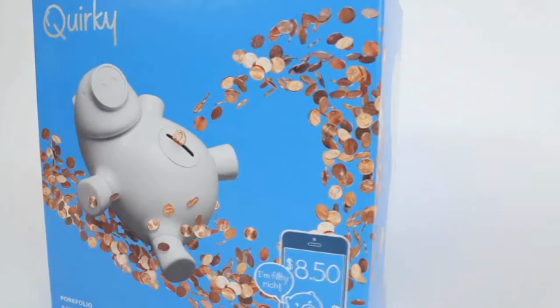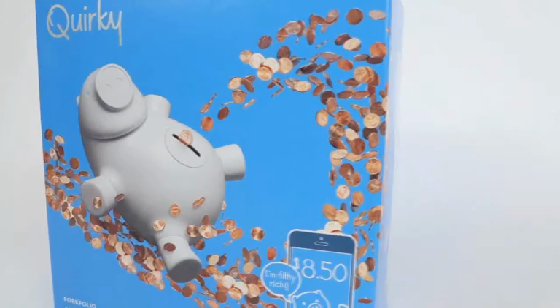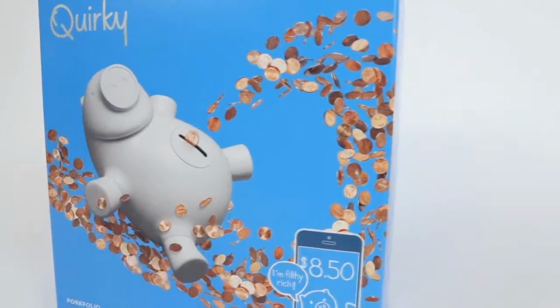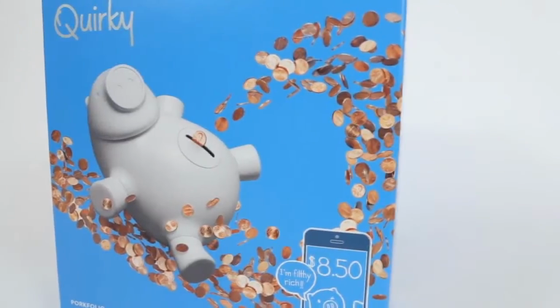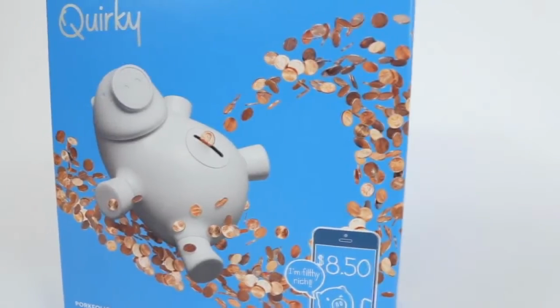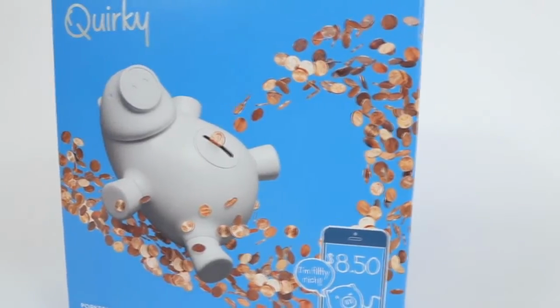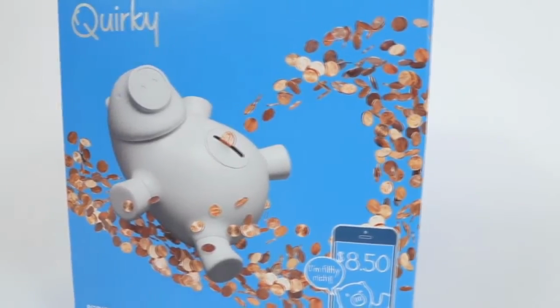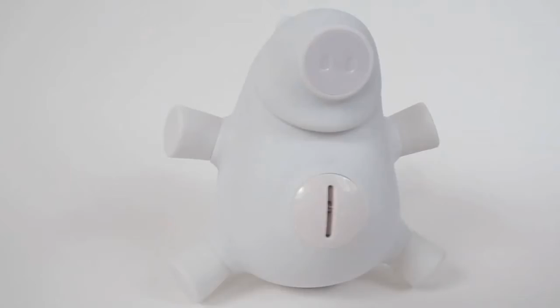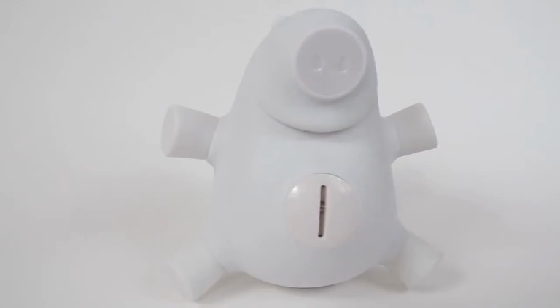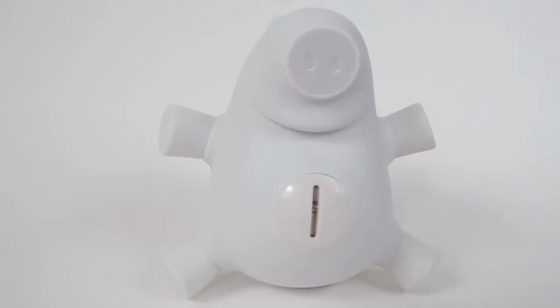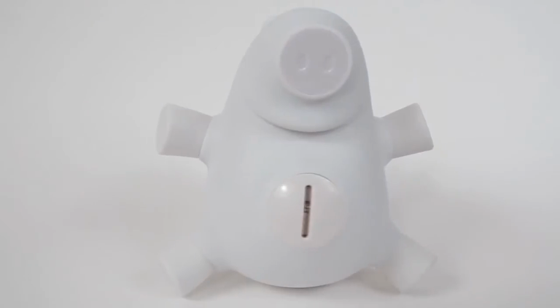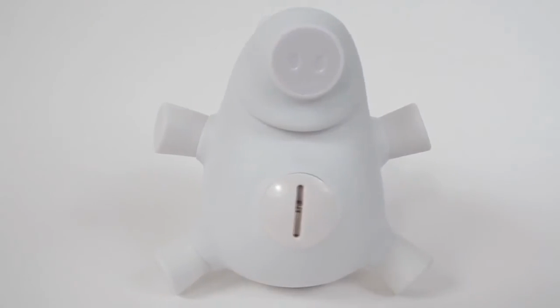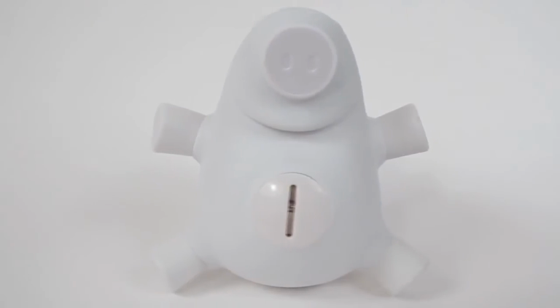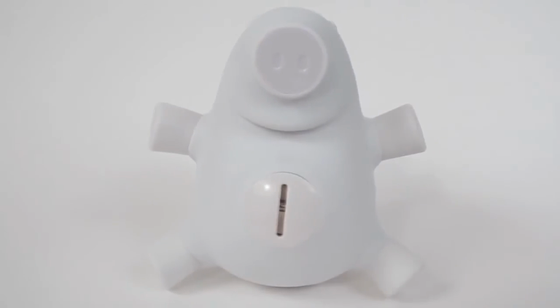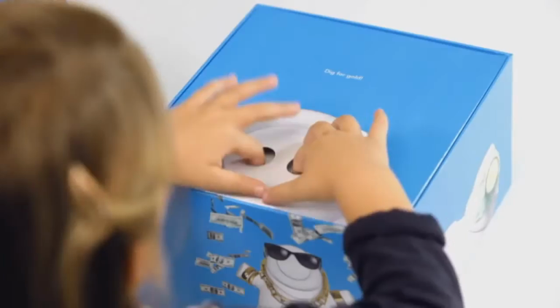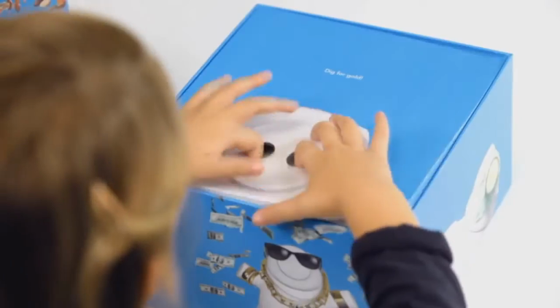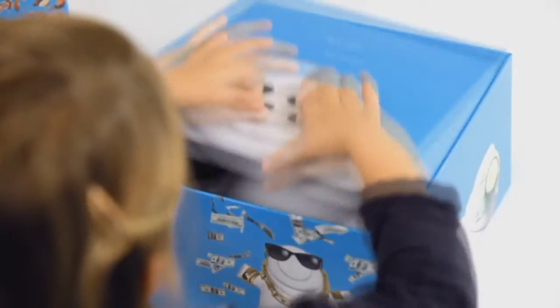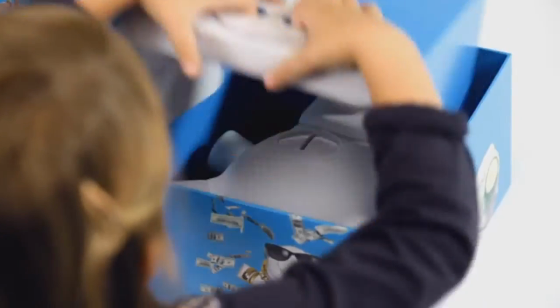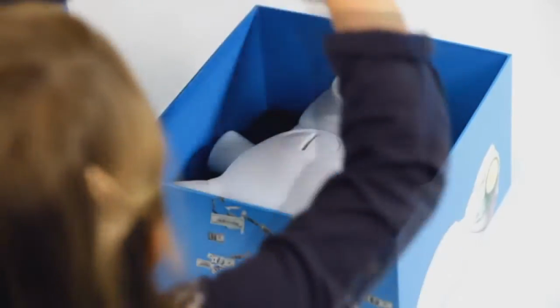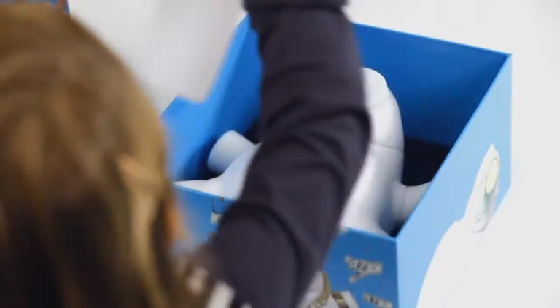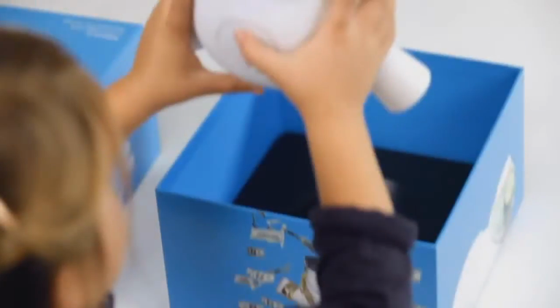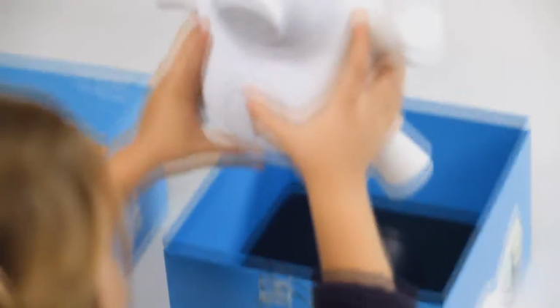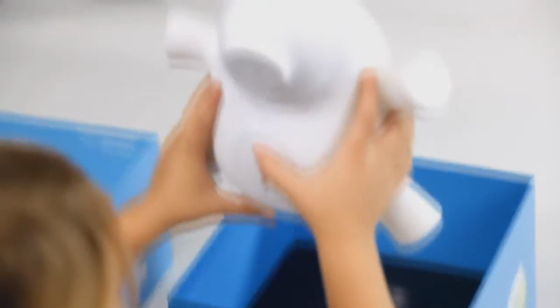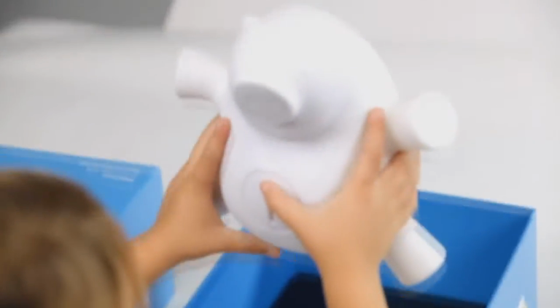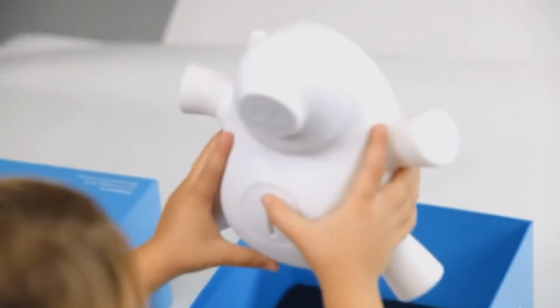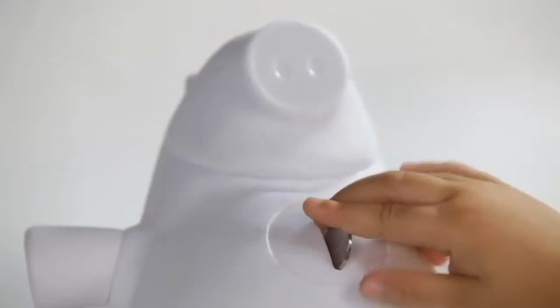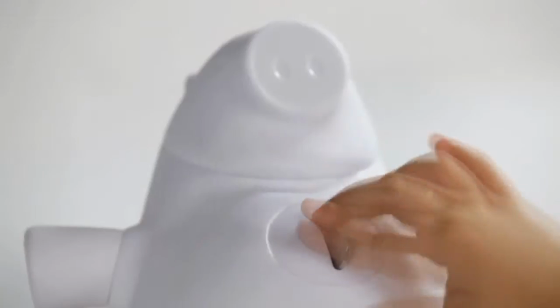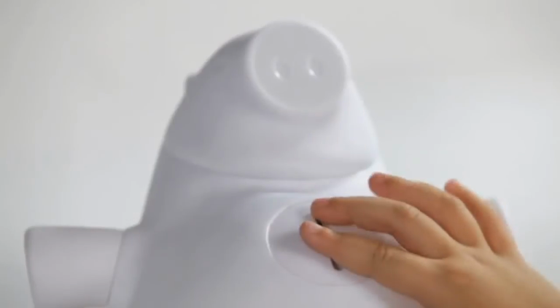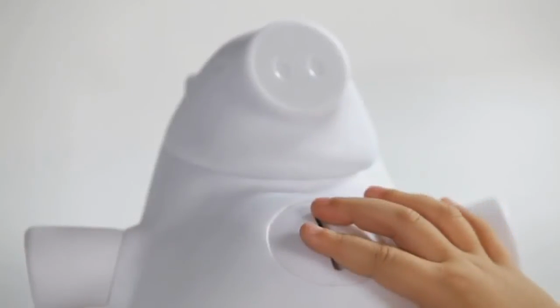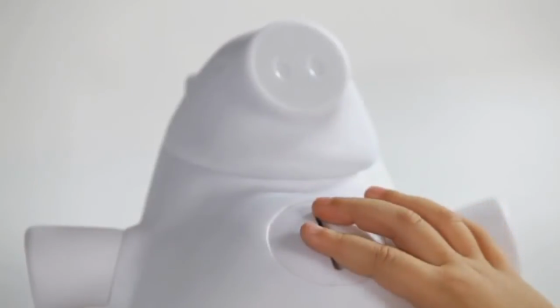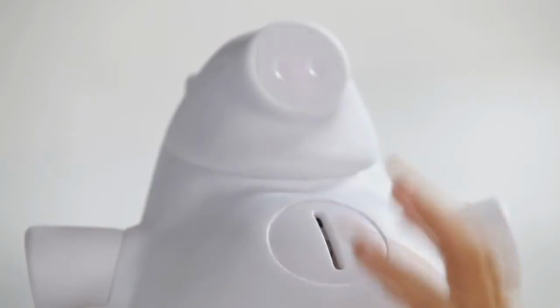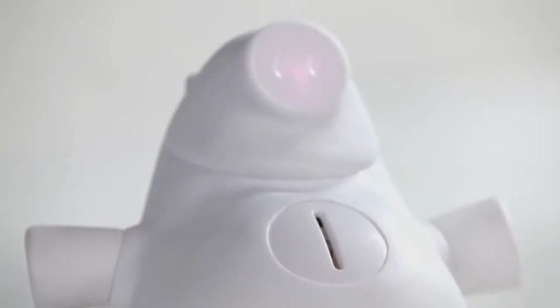Introducing Porkfolio, the world's smartest piggy bank that helps kids learn to save. Let's get you started.